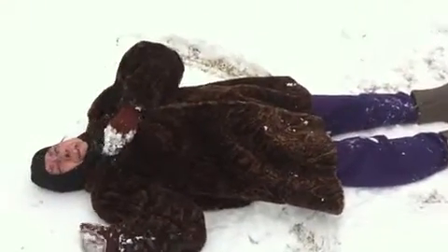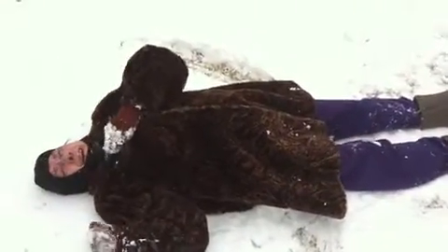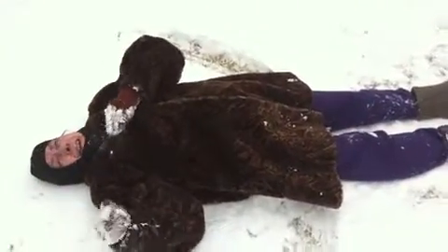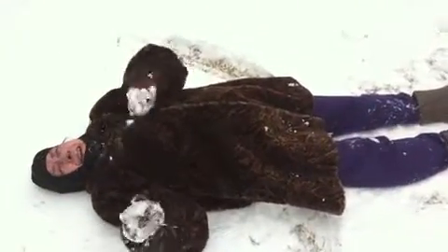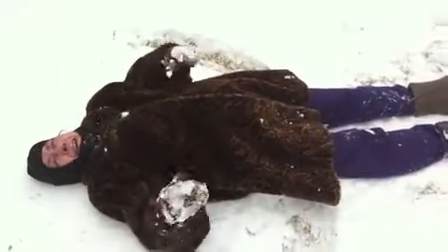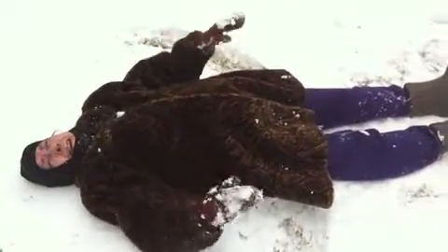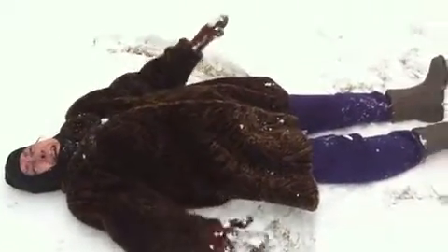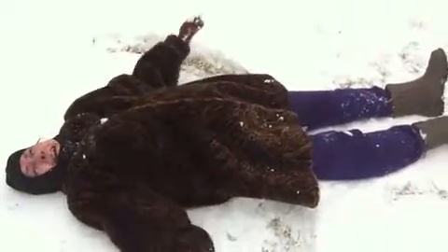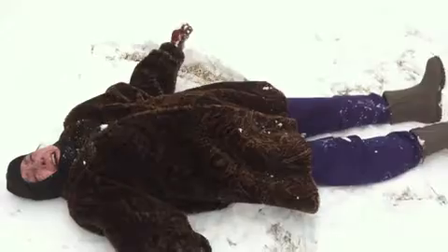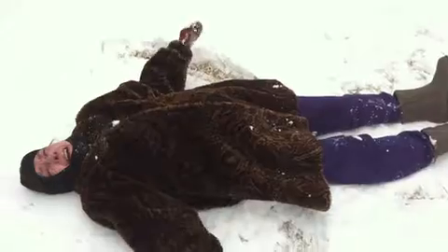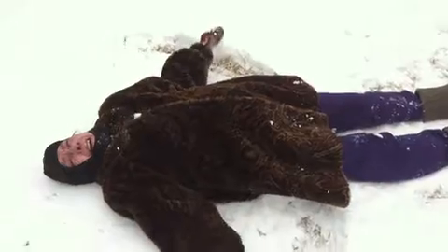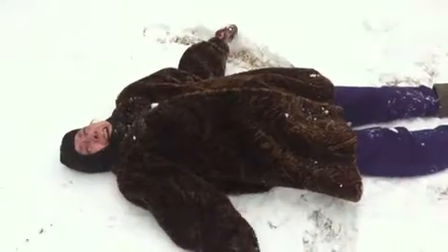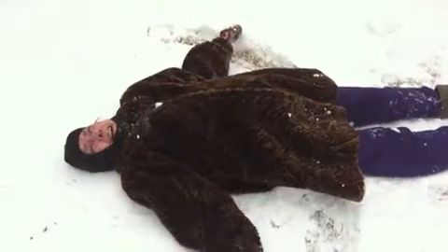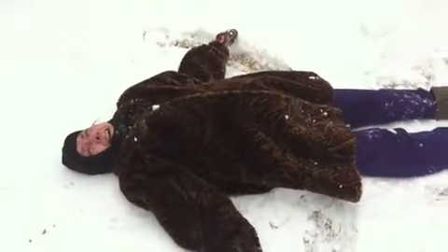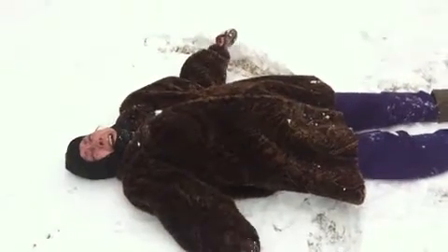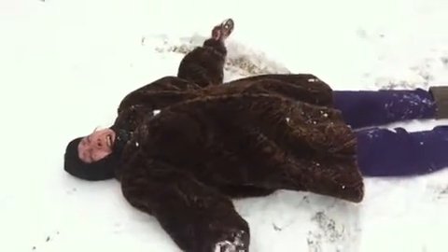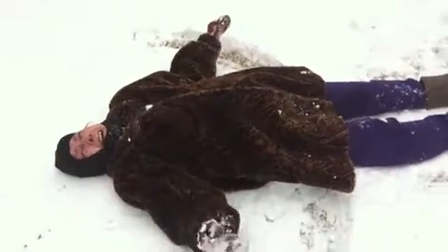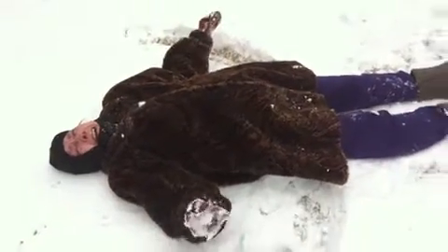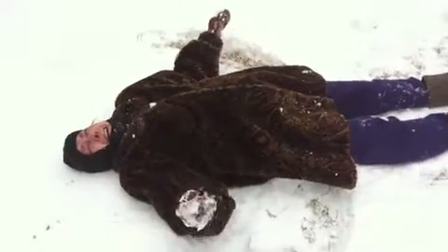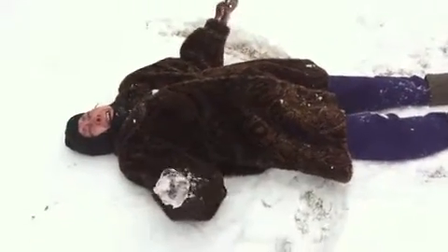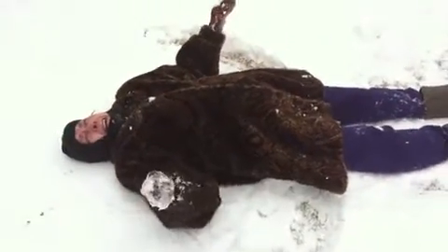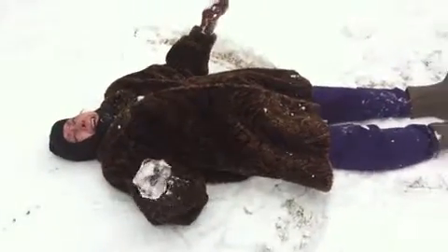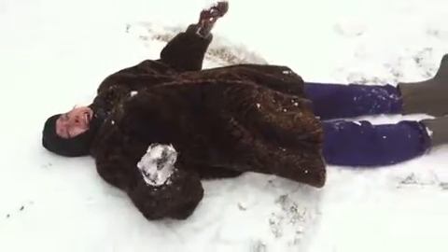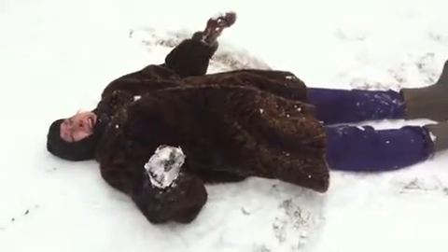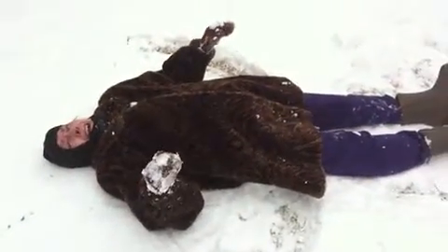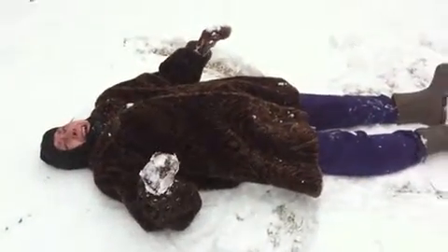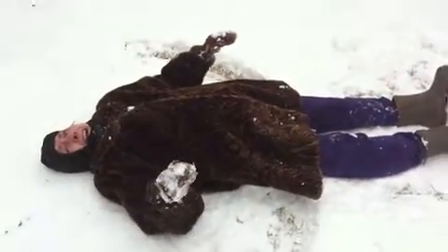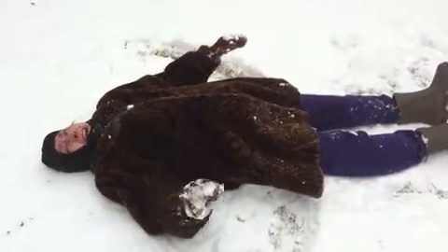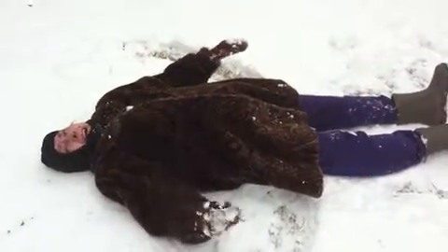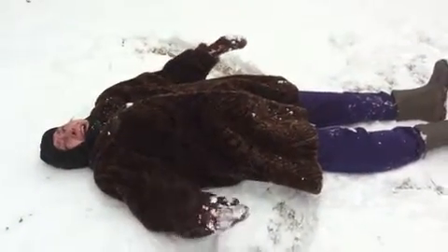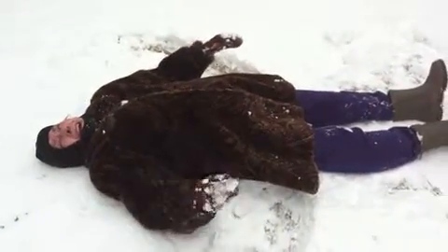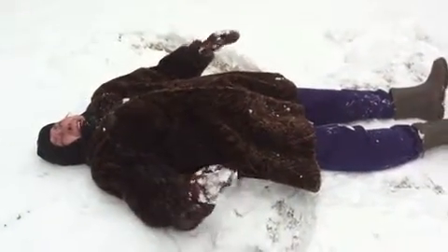Teaching a 90 year old how to make a snow angel. This is hilarious.